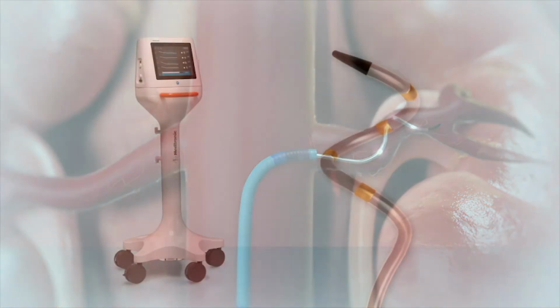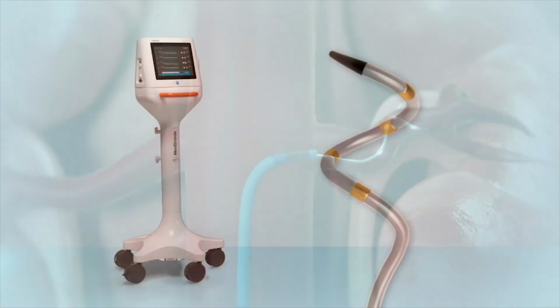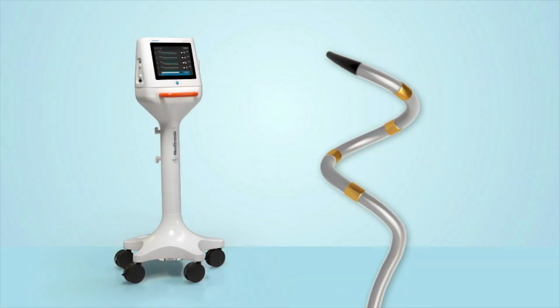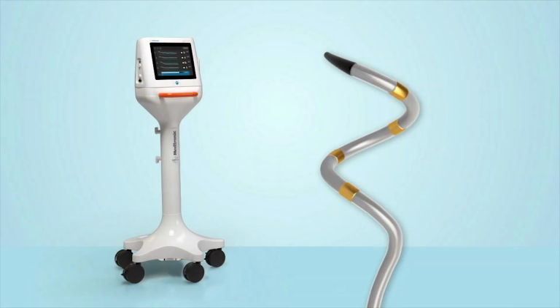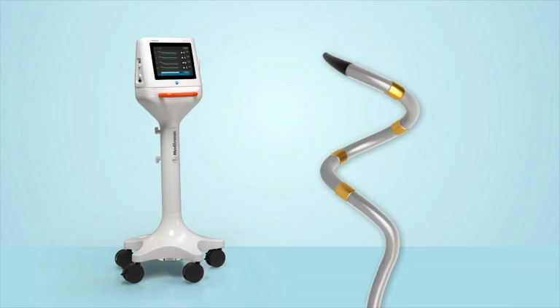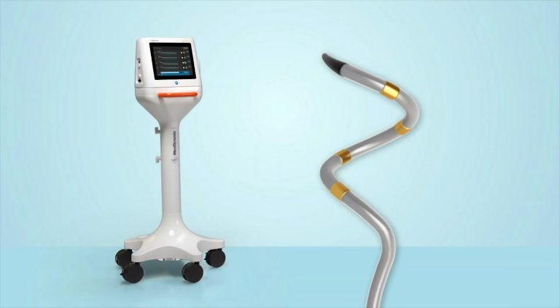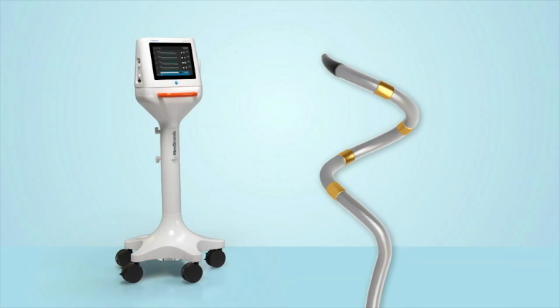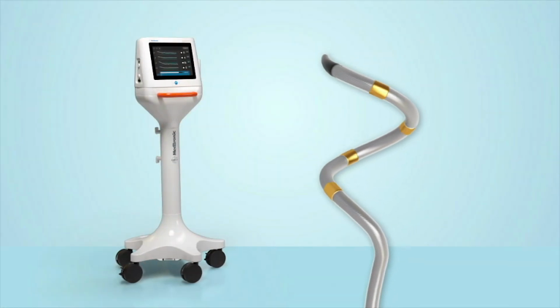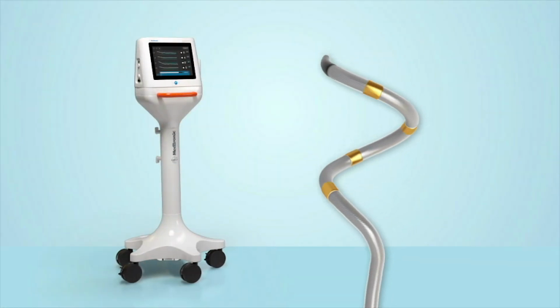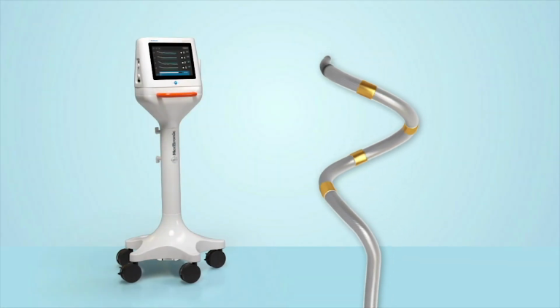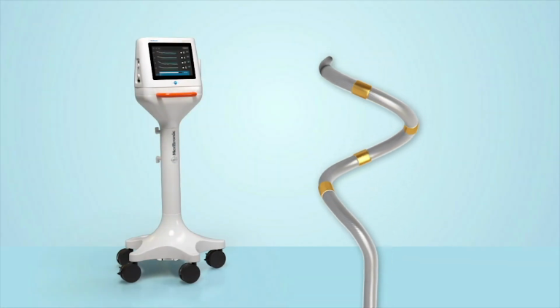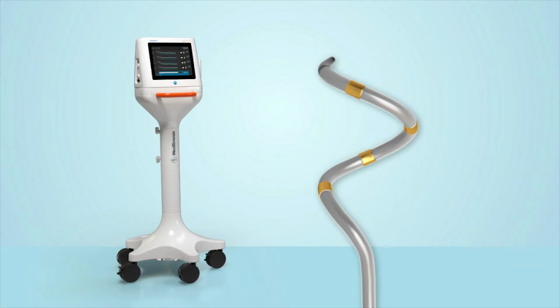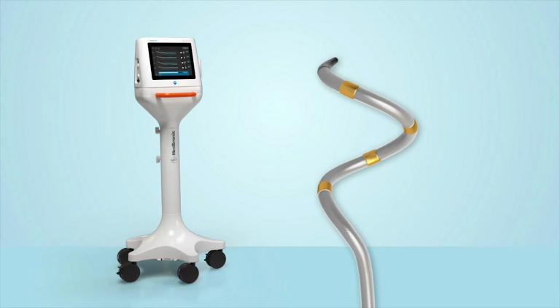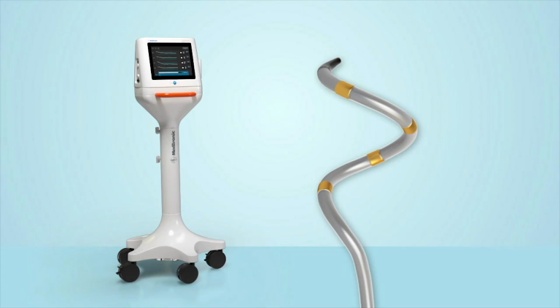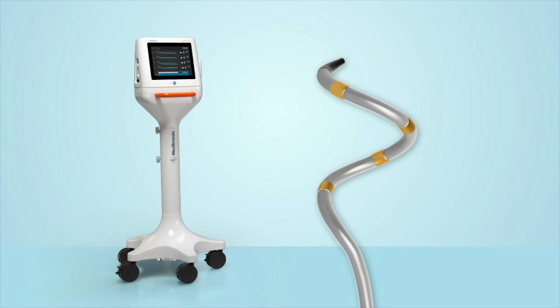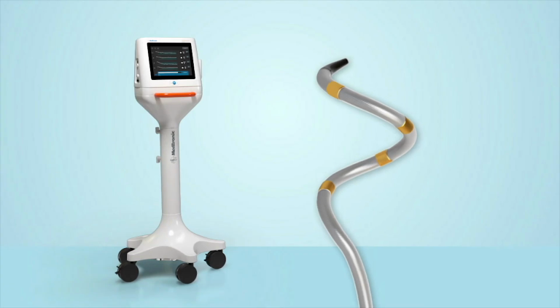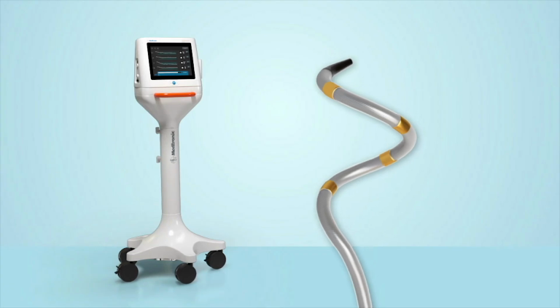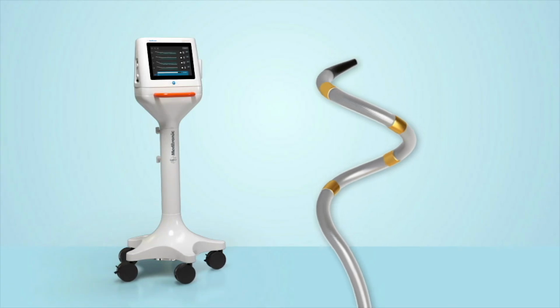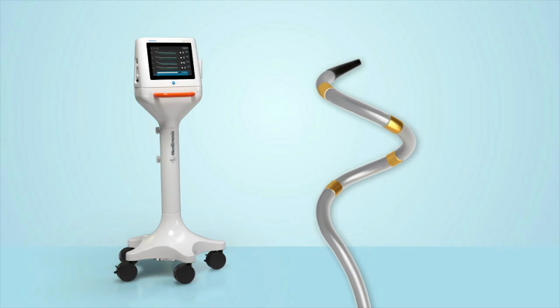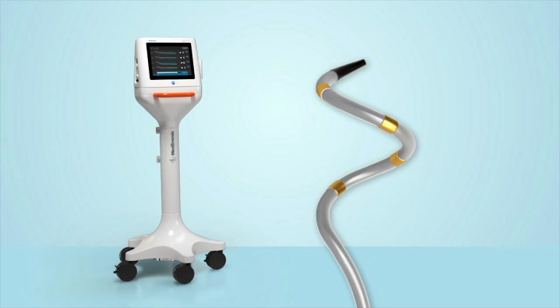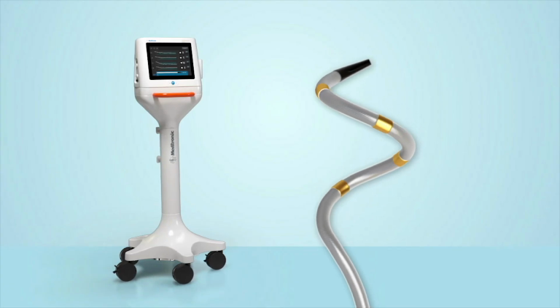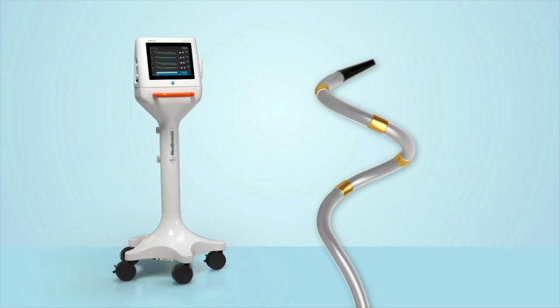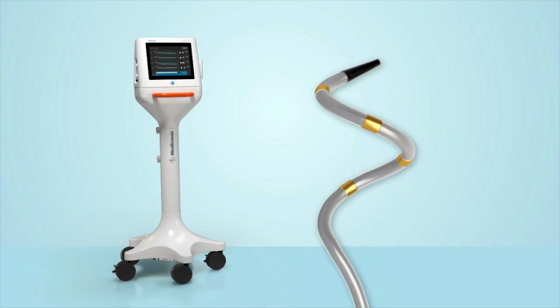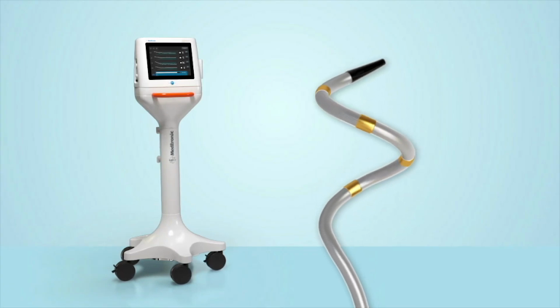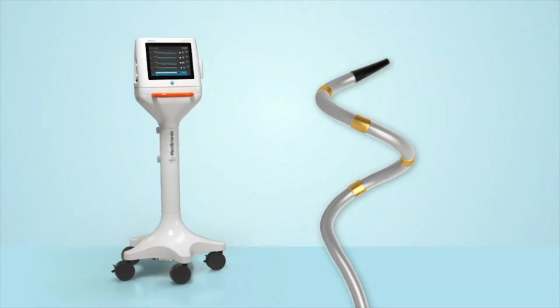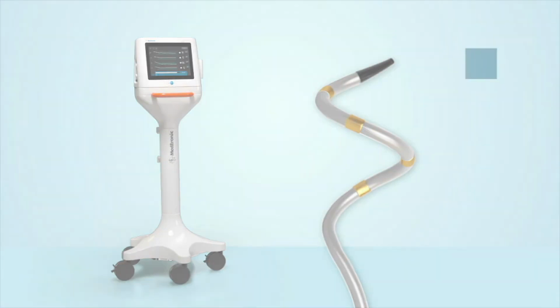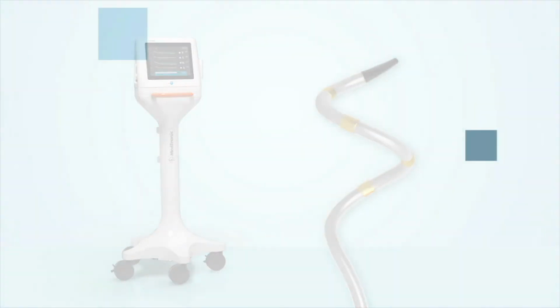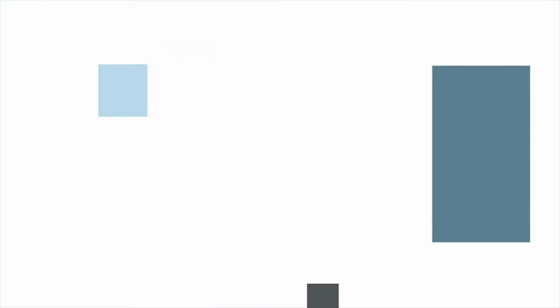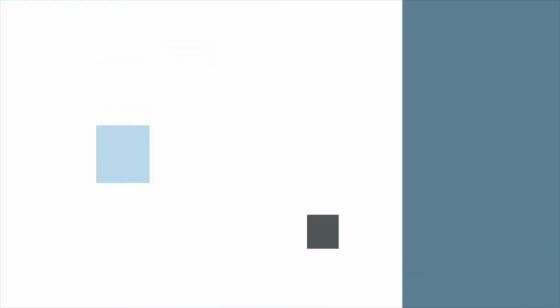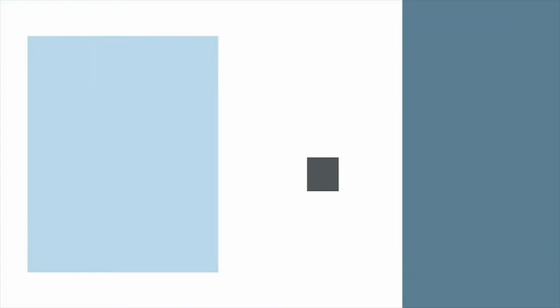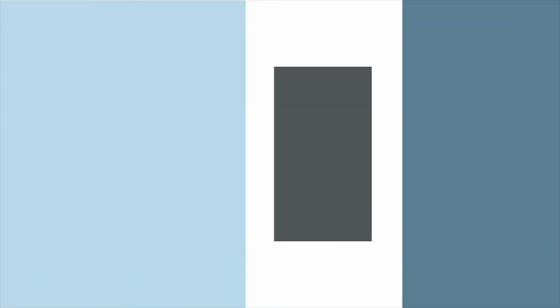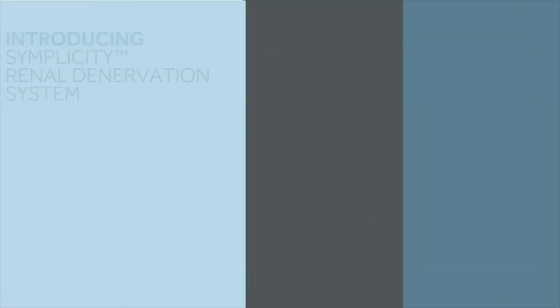The Simplicity Spiral catheter and Simplicity G3 generator from Medtronic, the pioneer of renal denervation.